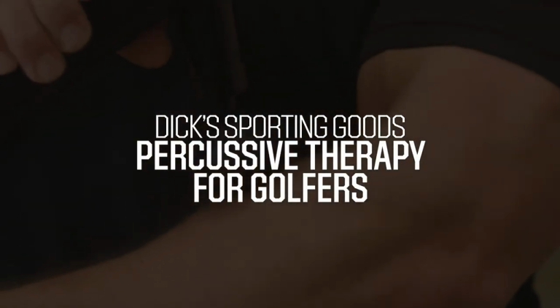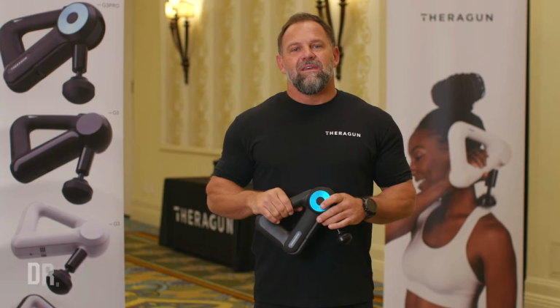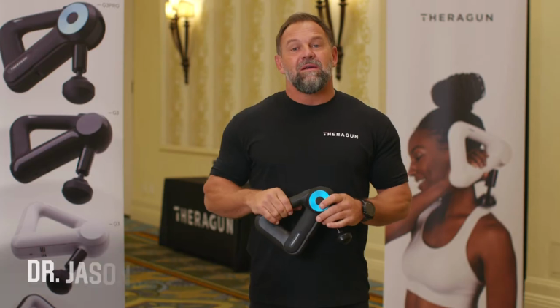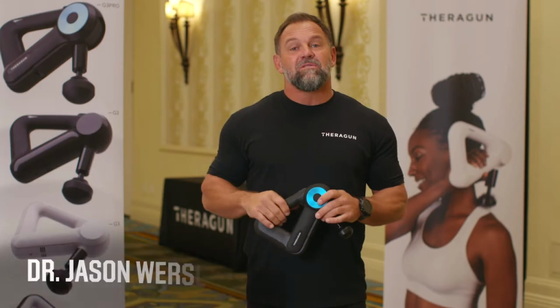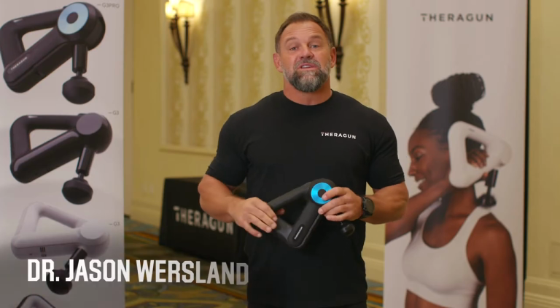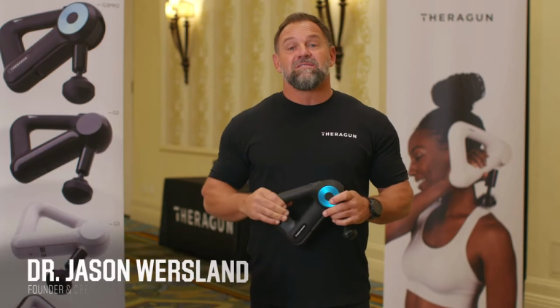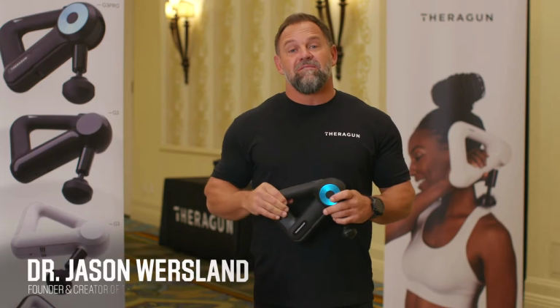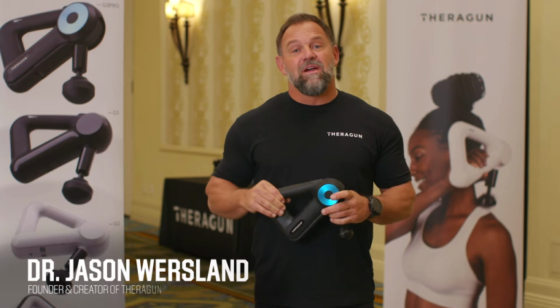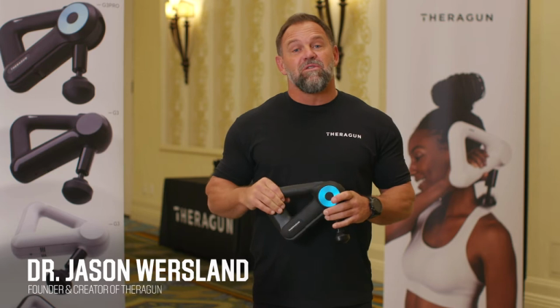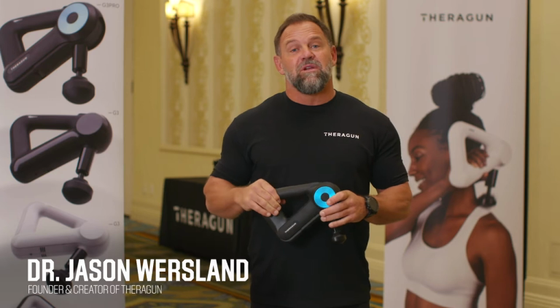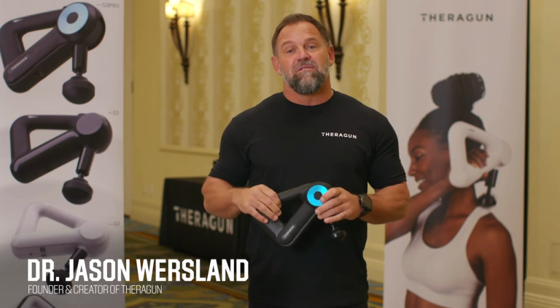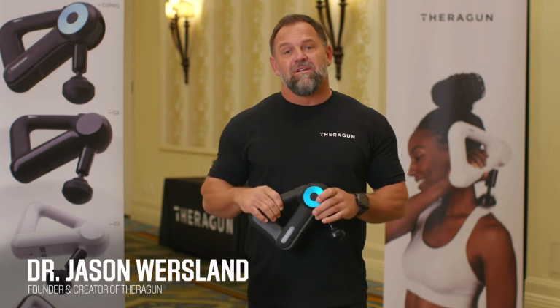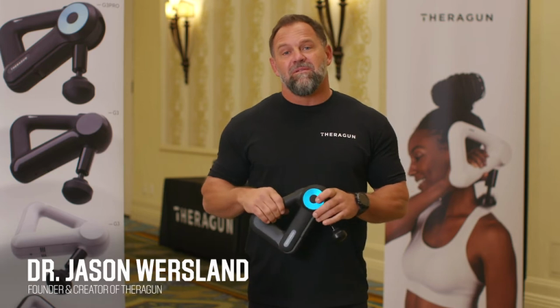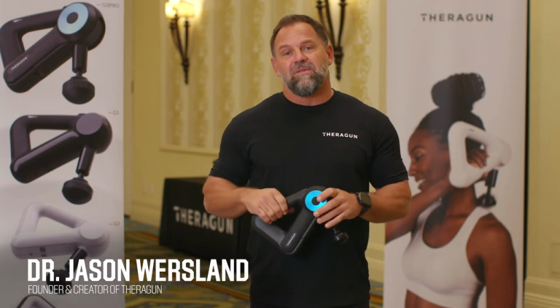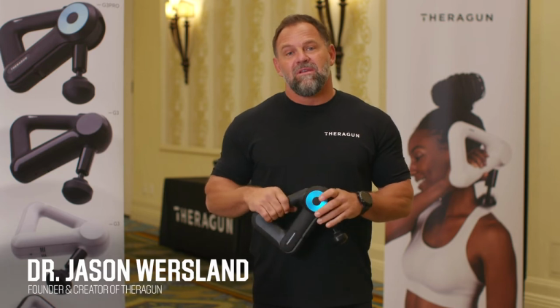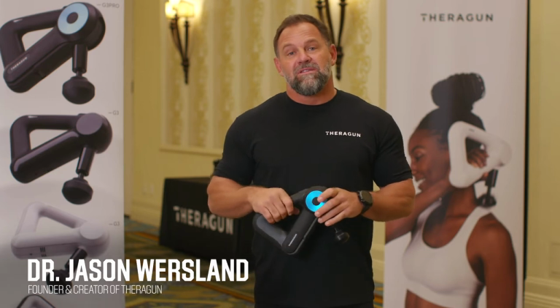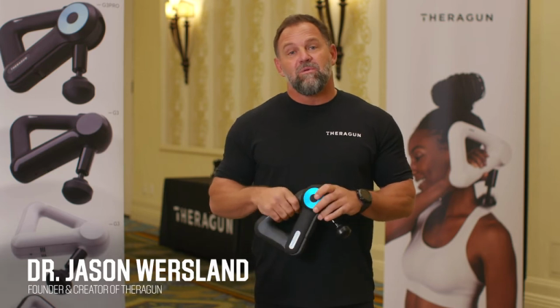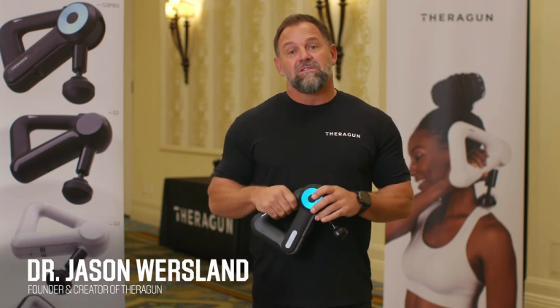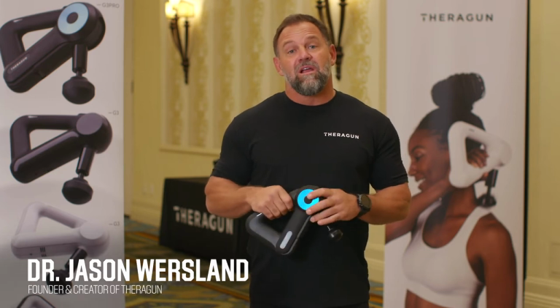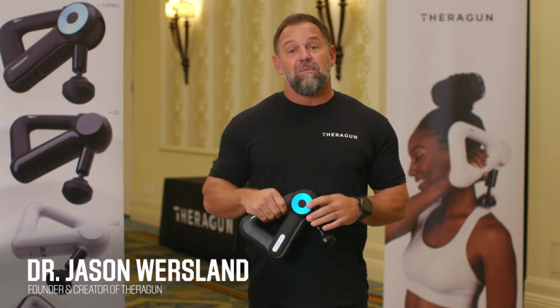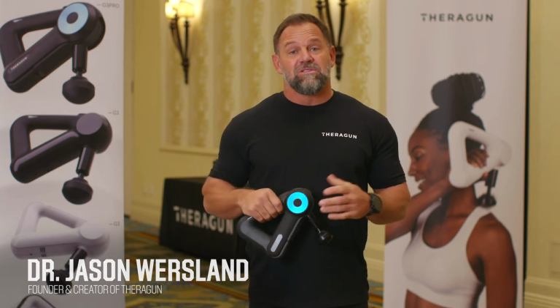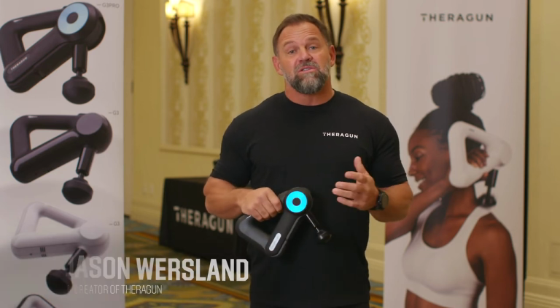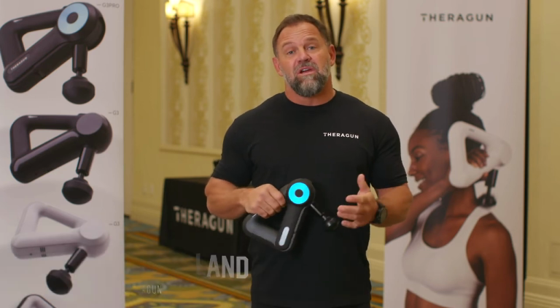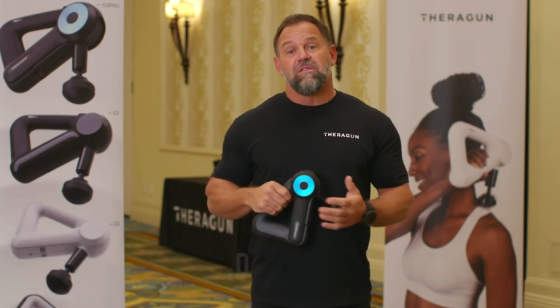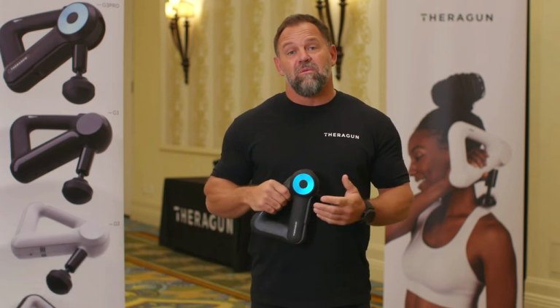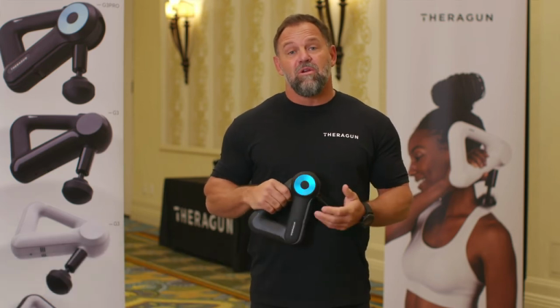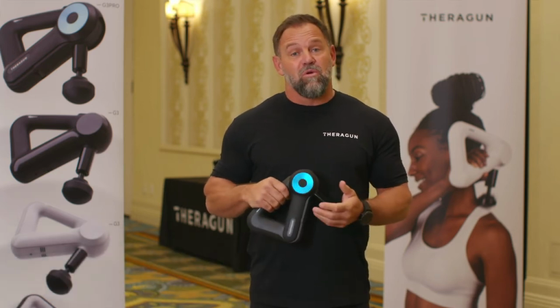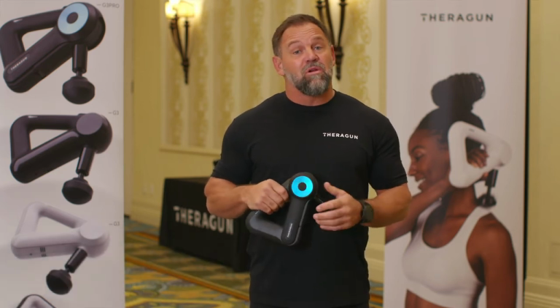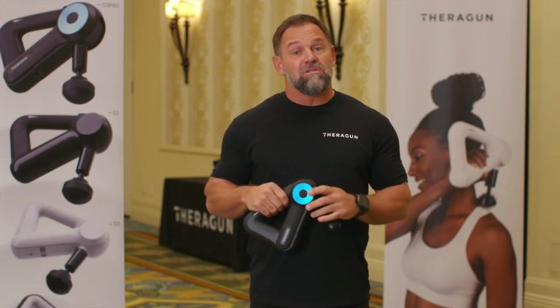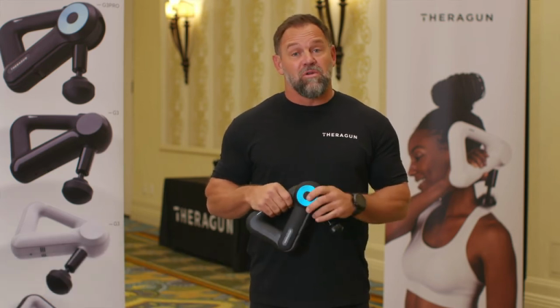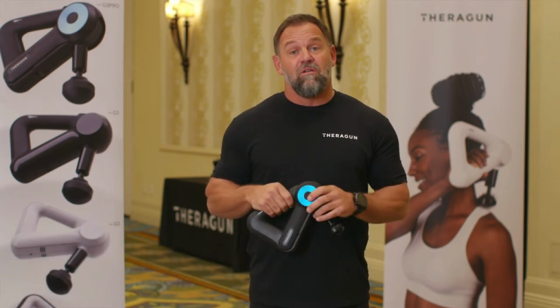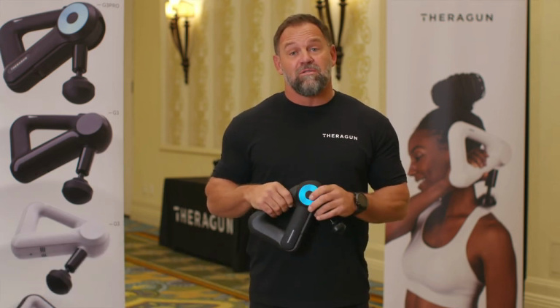Hey, I'm Dr. Jason, founder and creator of Theragun. Today we're going to talk about massage gun therapy or protocols for golfers.